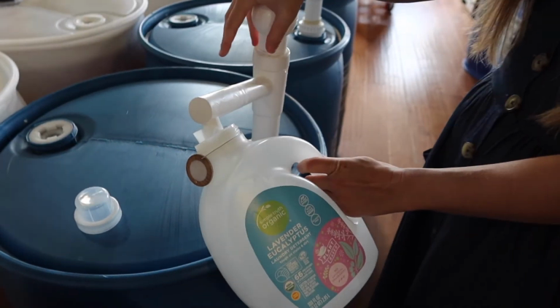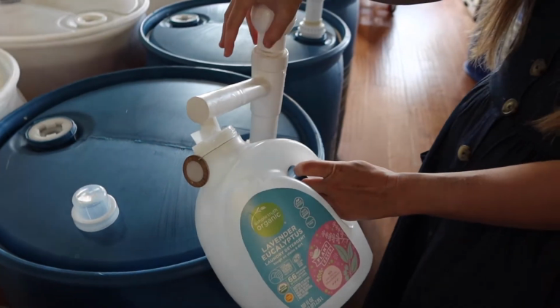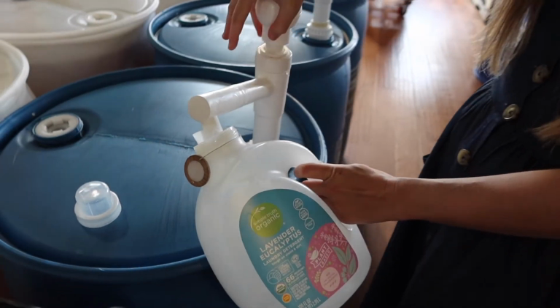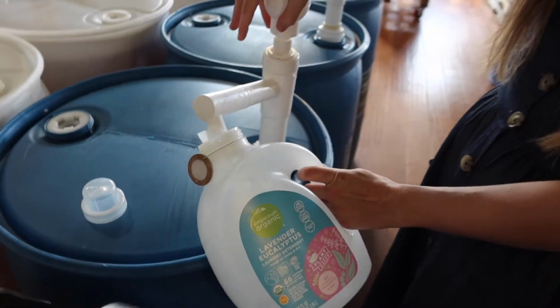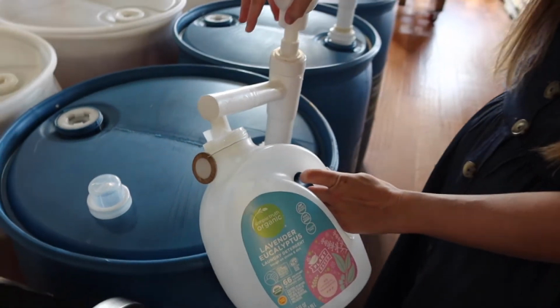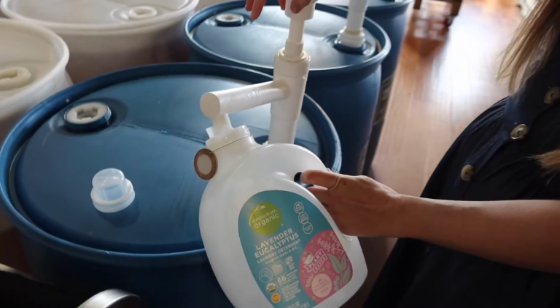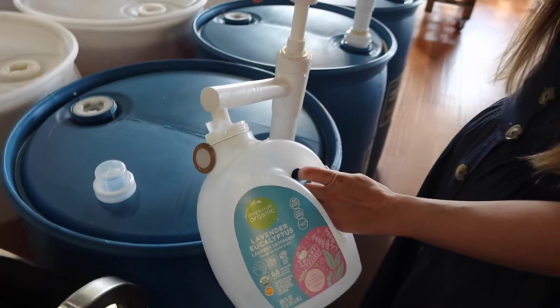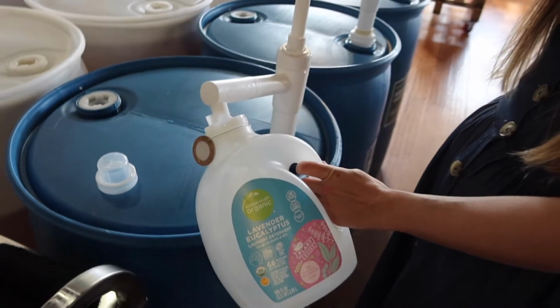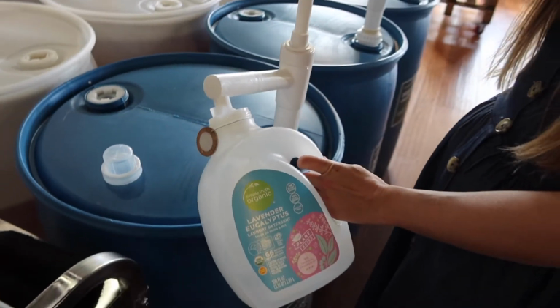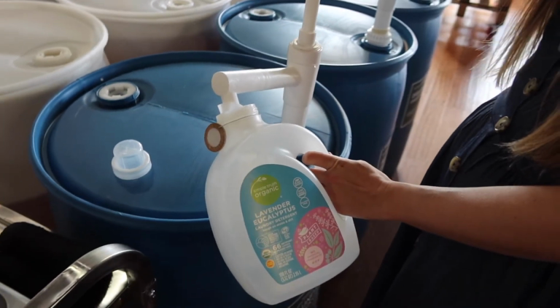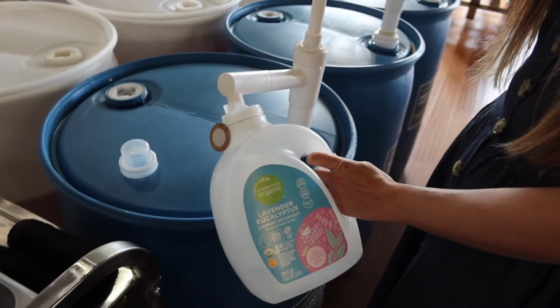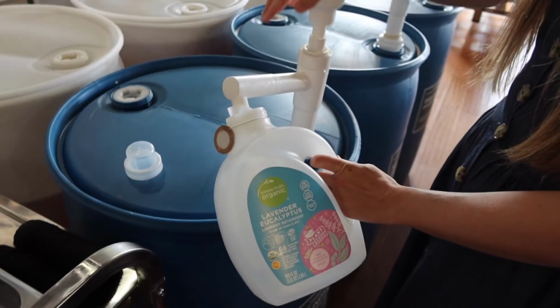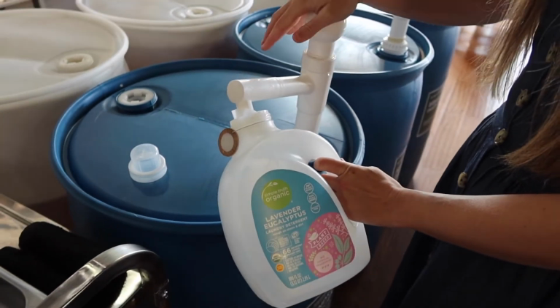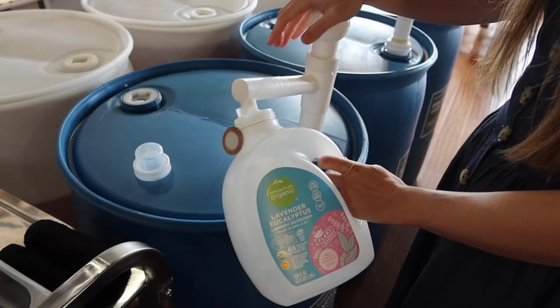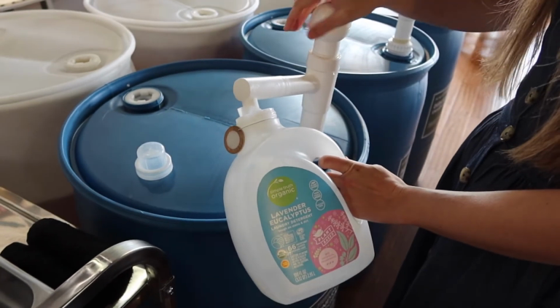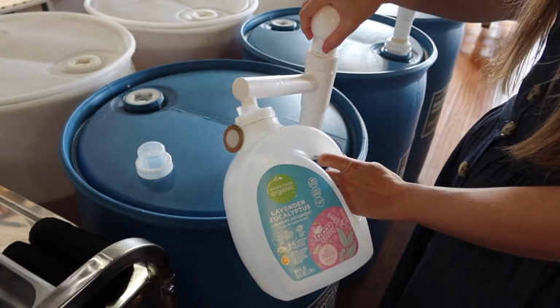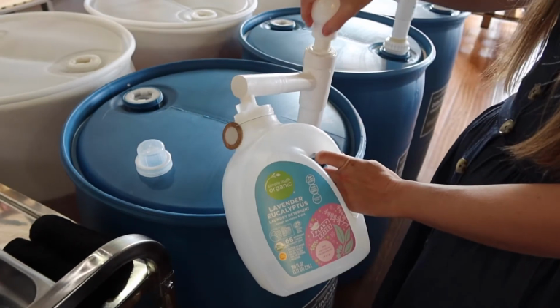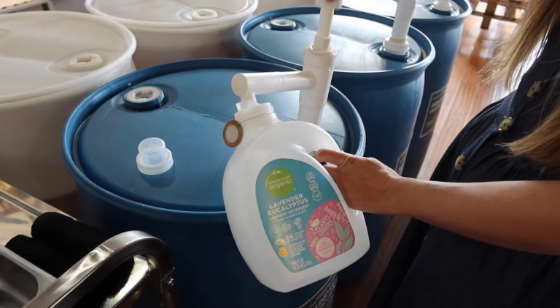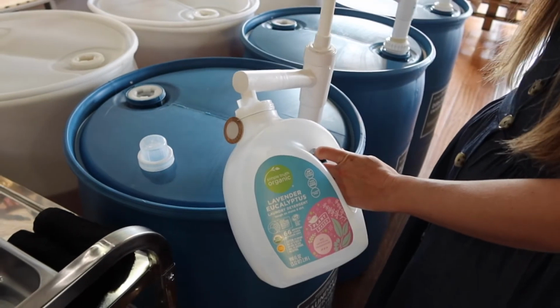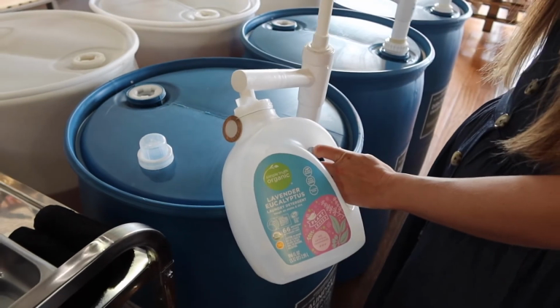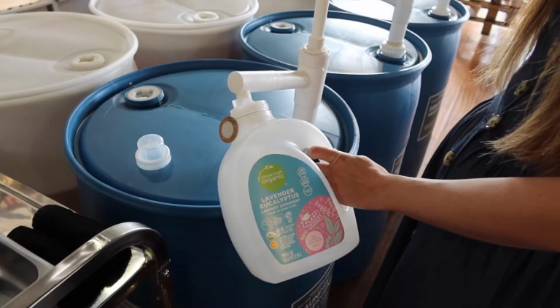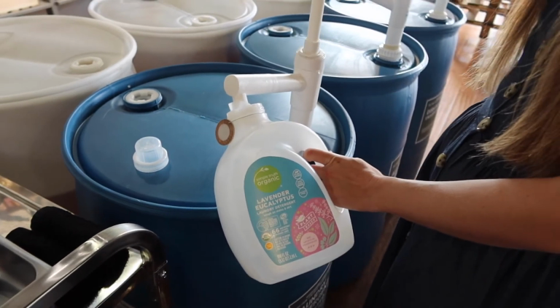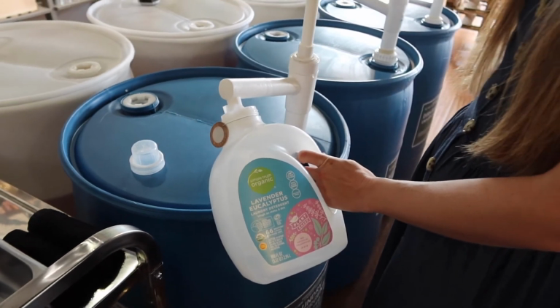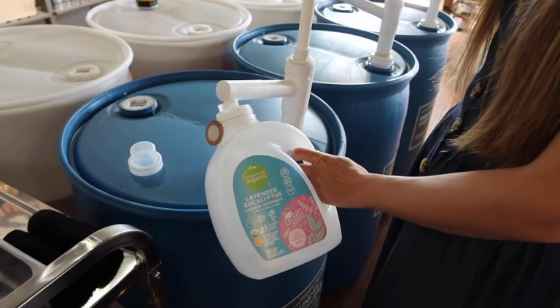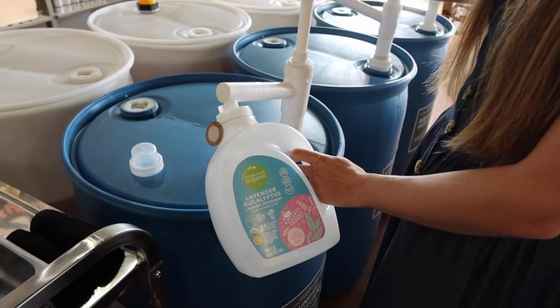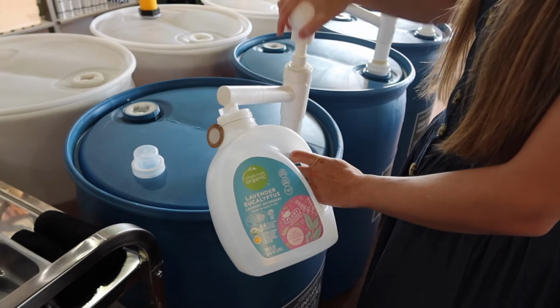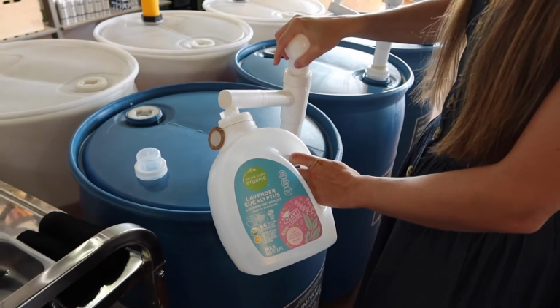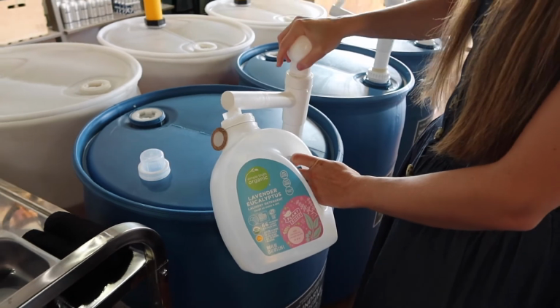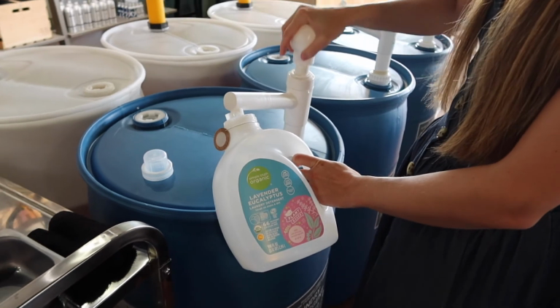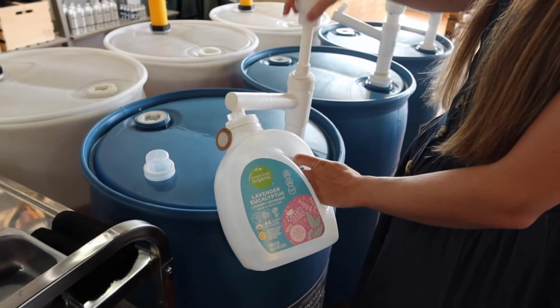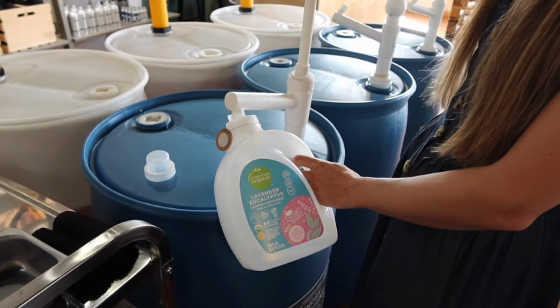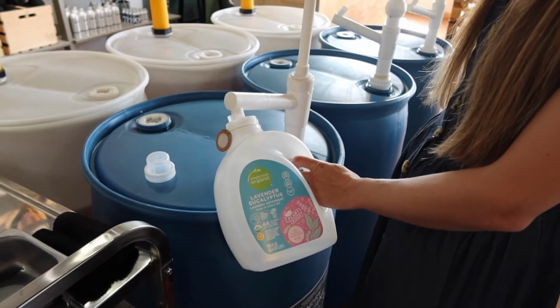And here's Aerie just filling up our laundry detergent, and we just used an old empty bottle.